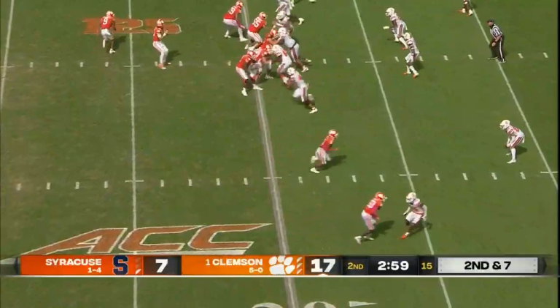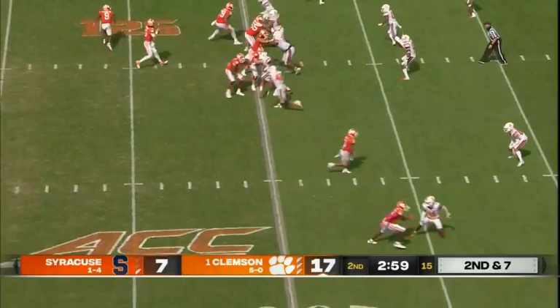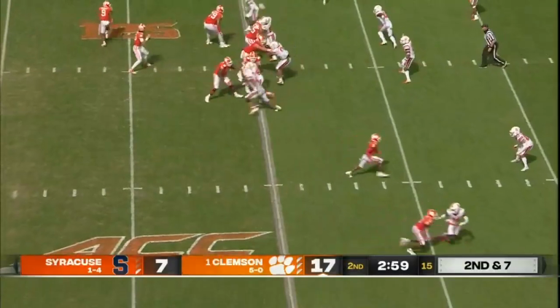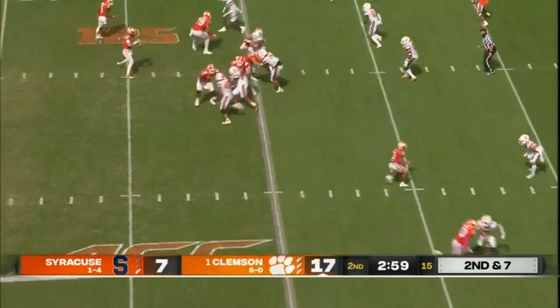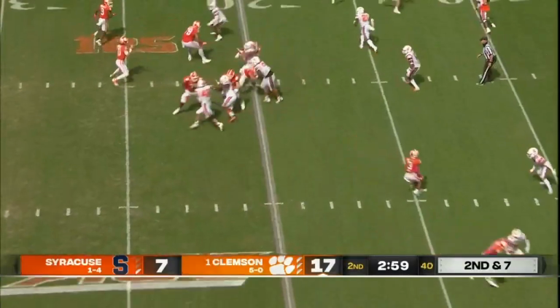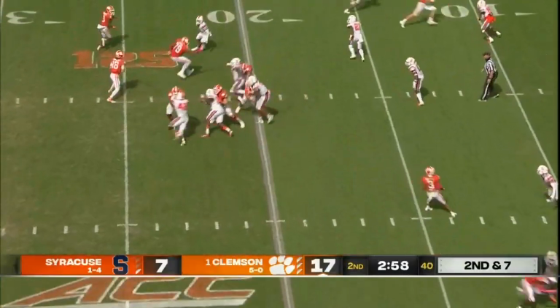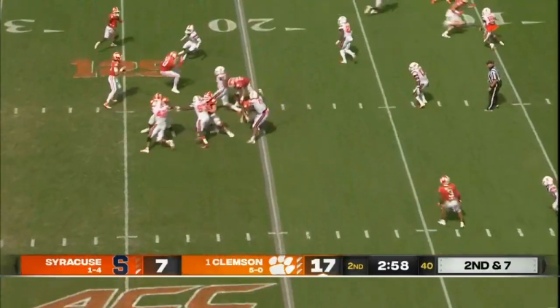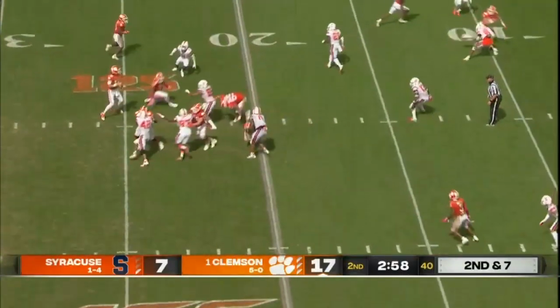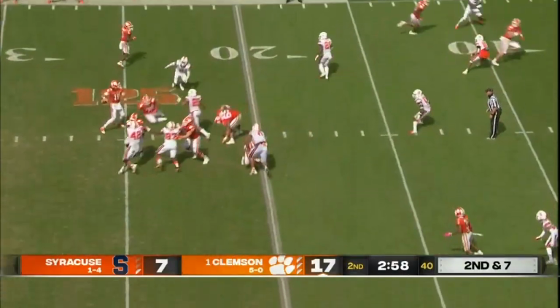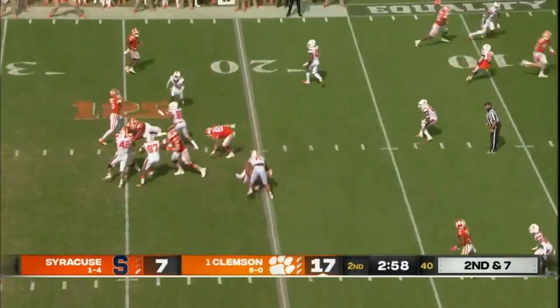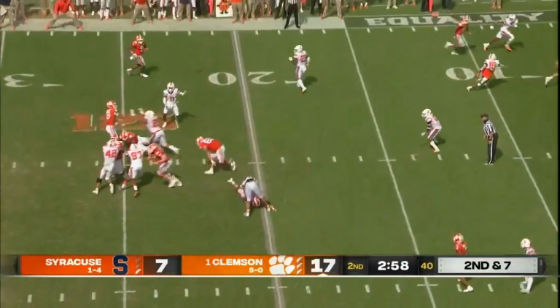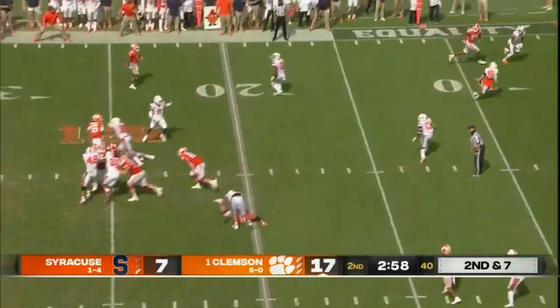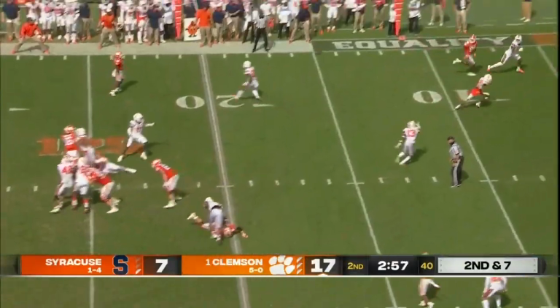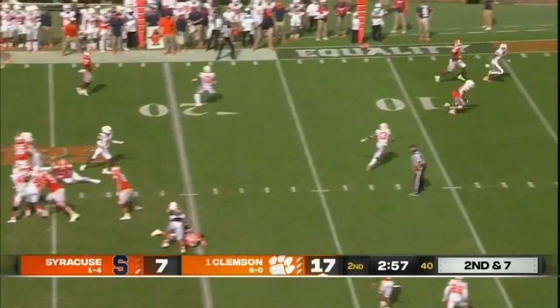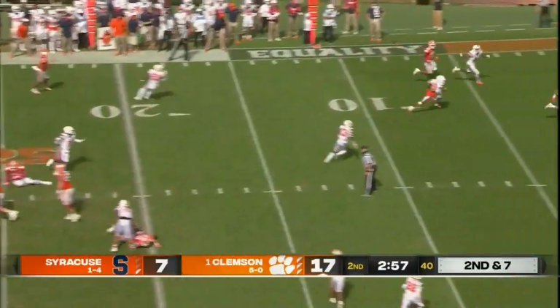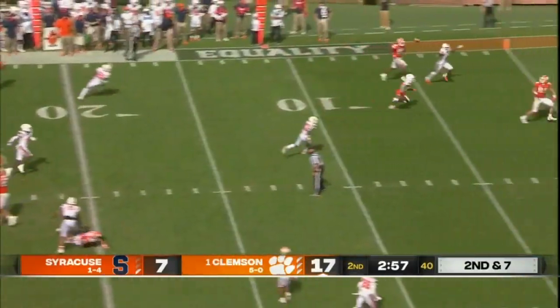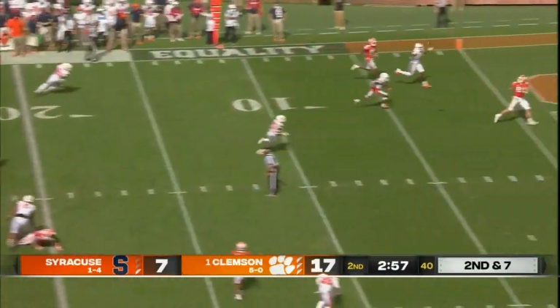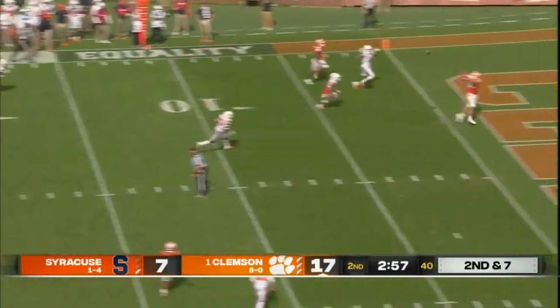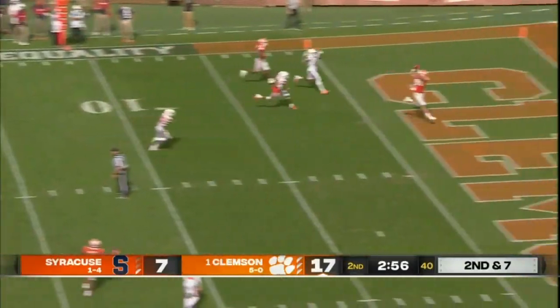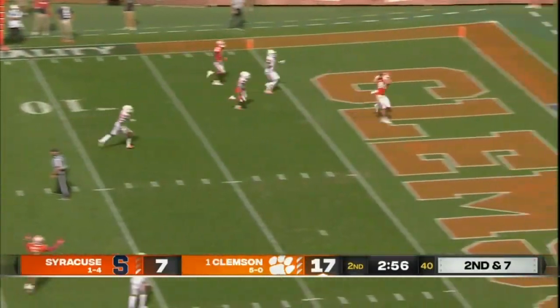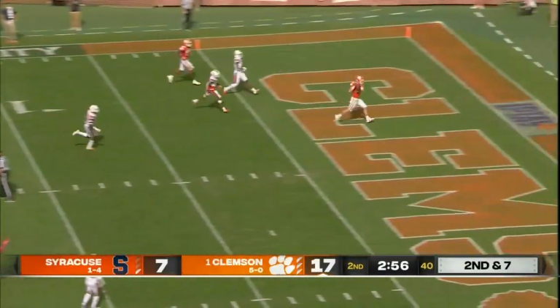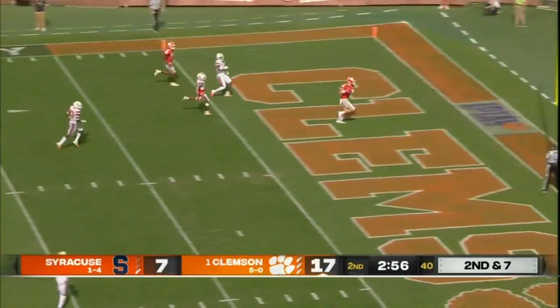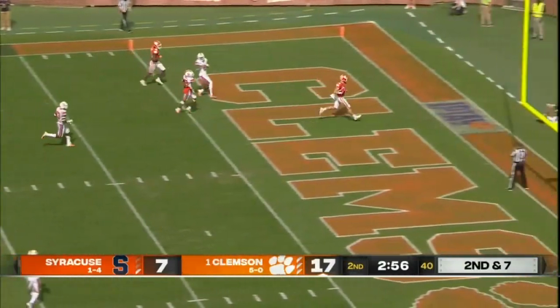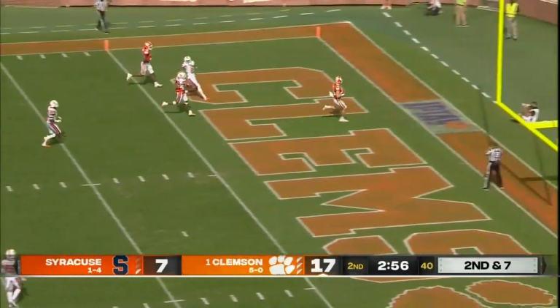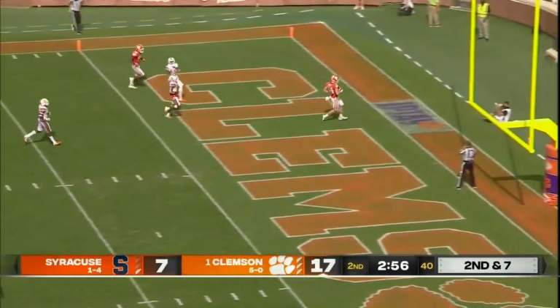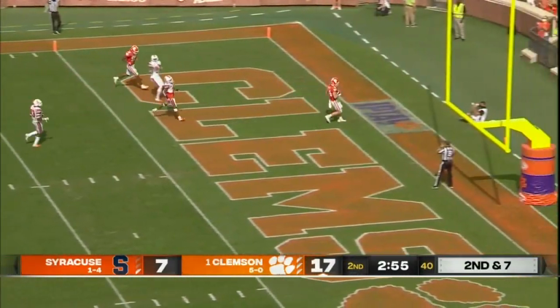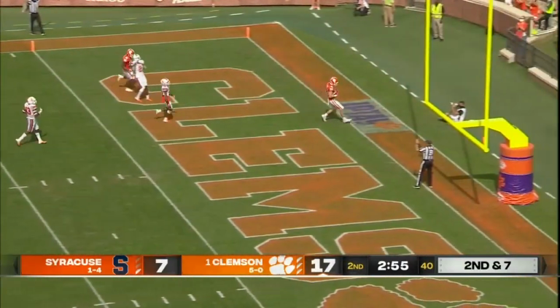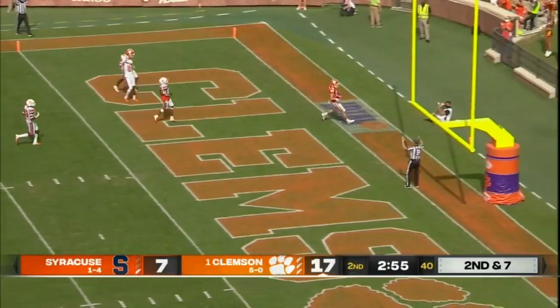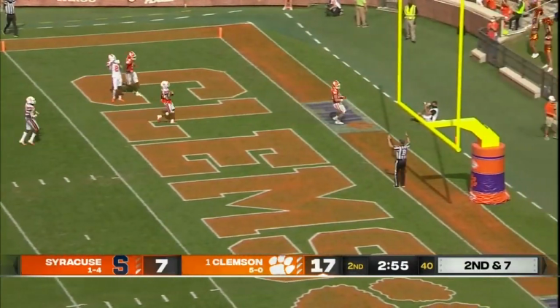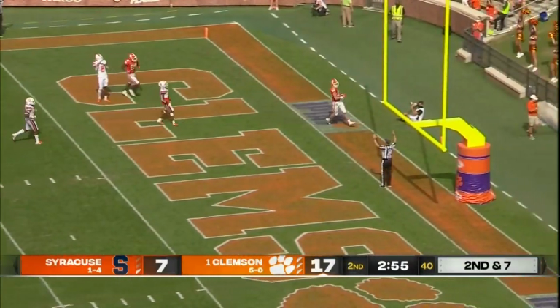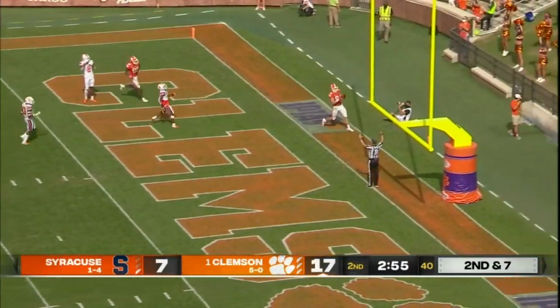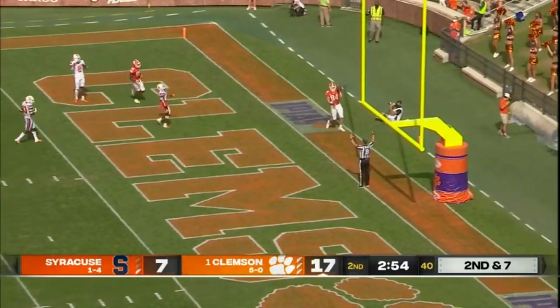Here's Lawrence. Fake the screen, throw to the end zone. Allen and the Clemson touchdown.